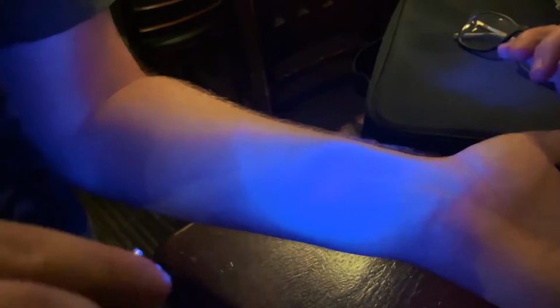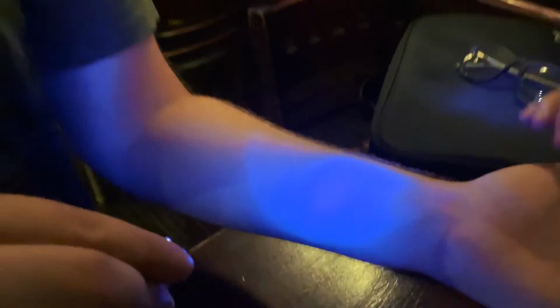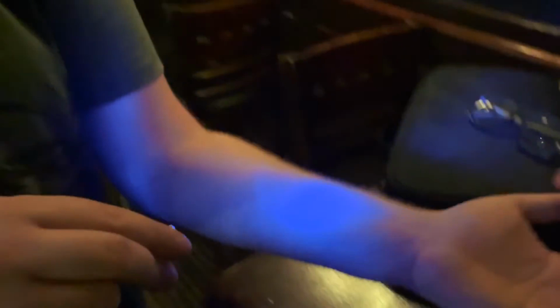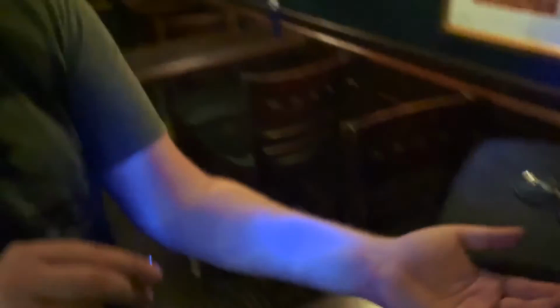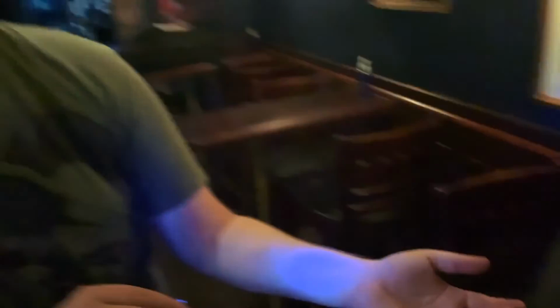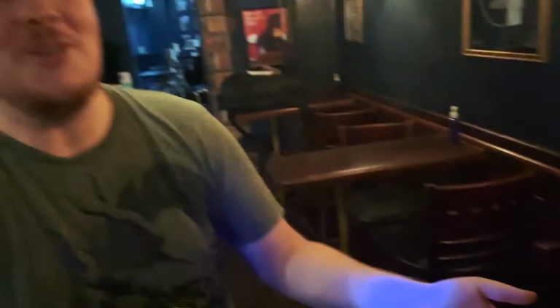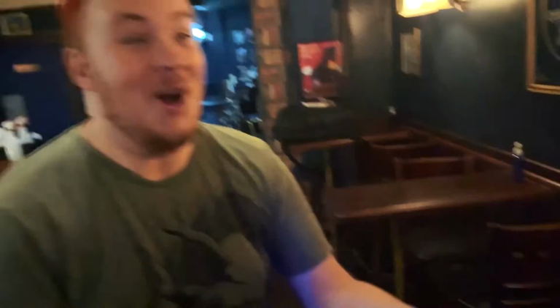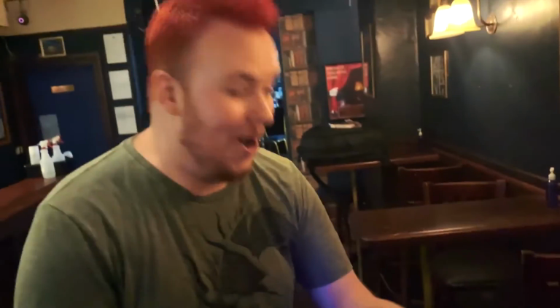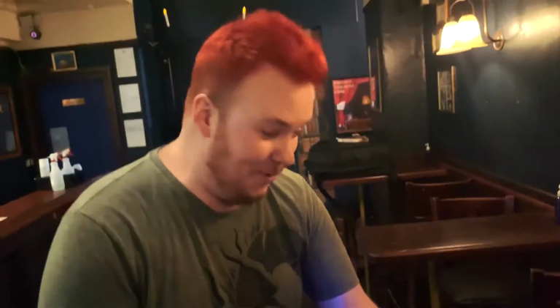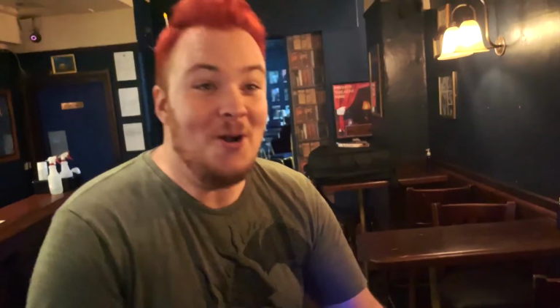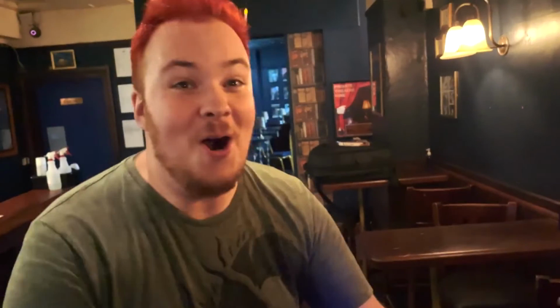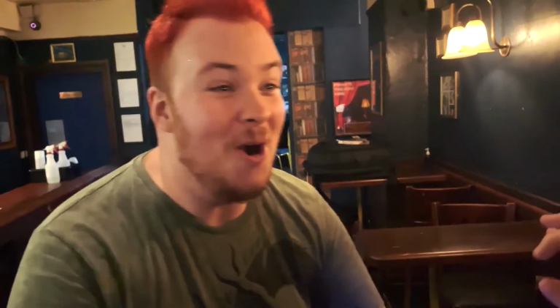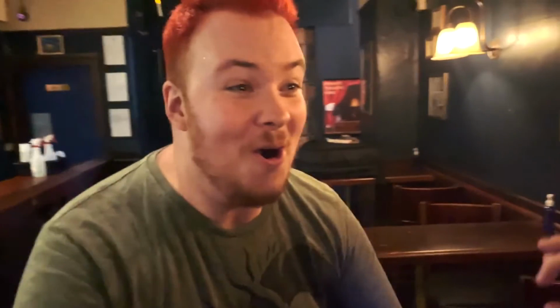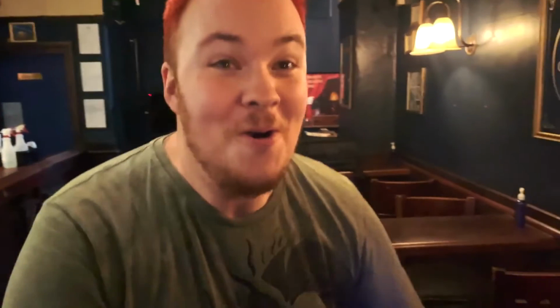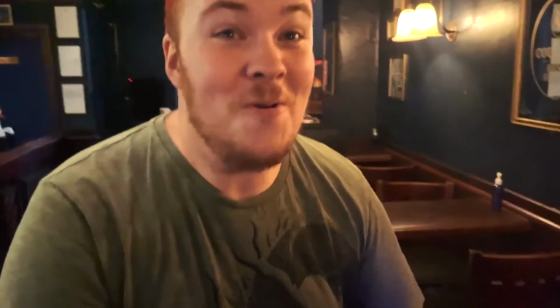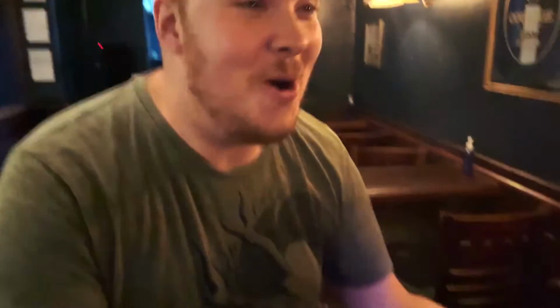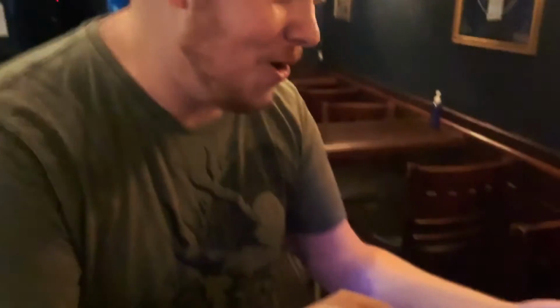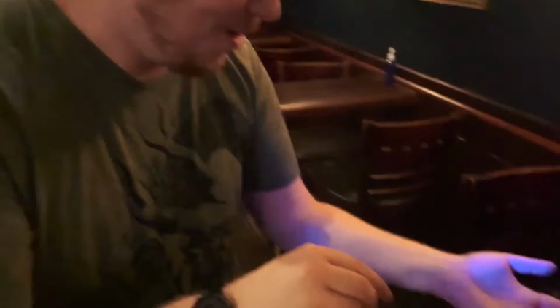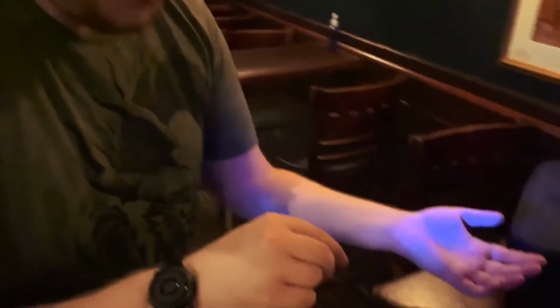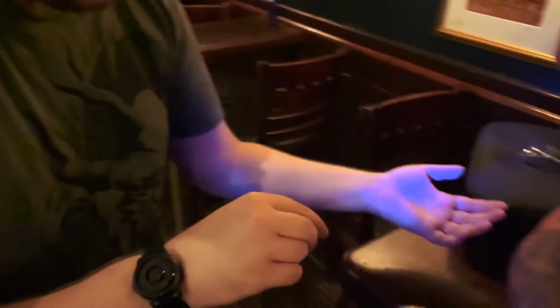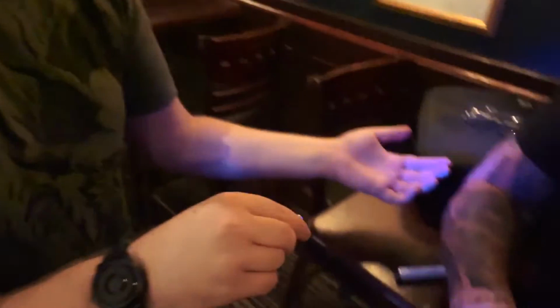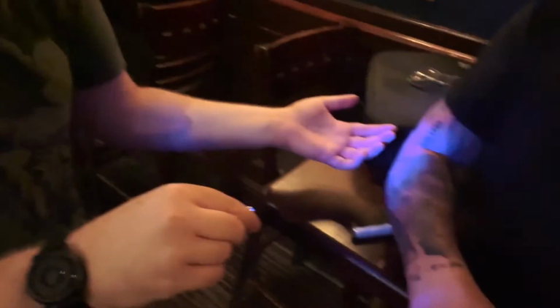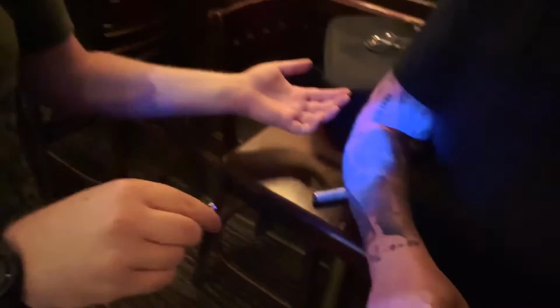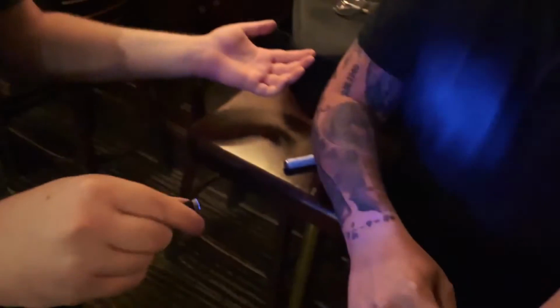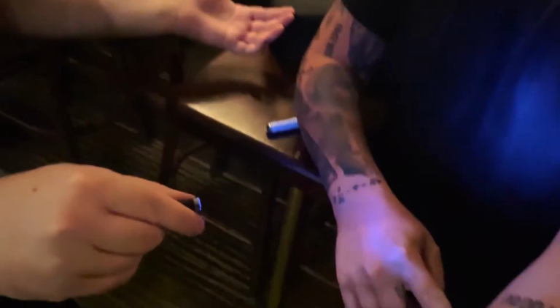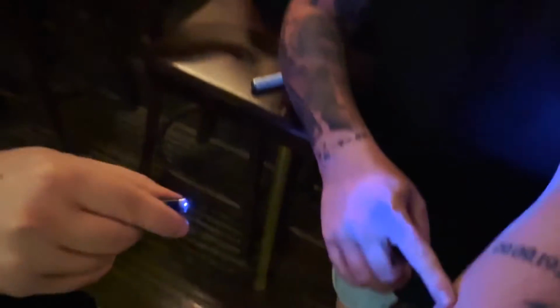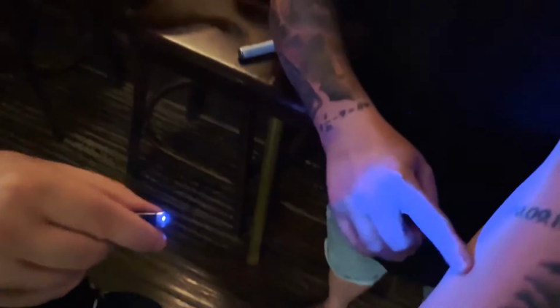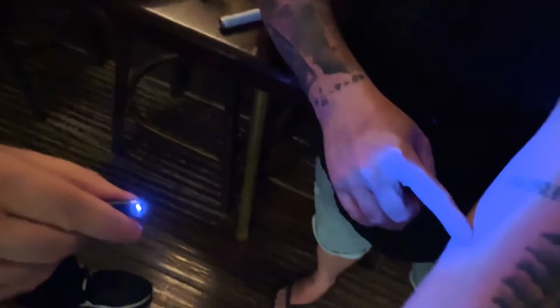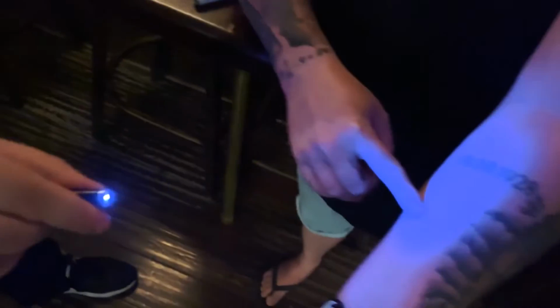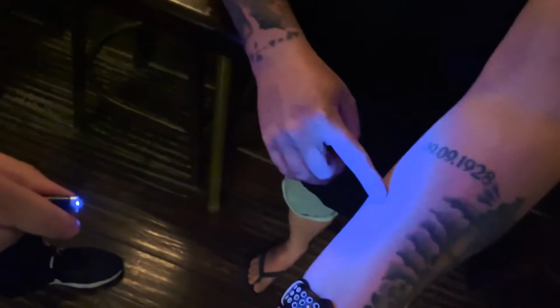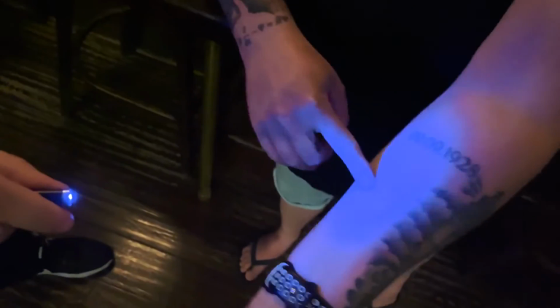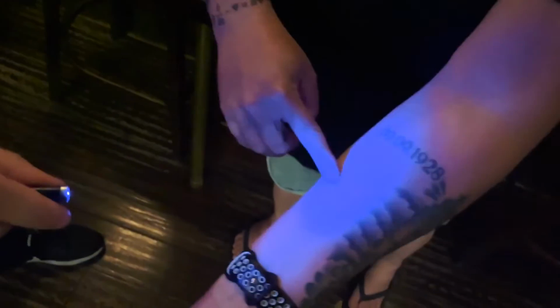Whoa, wait, wait, wait! No! Wait, watch! Shine it in the same place on my arm, right here. Same place on my arm. Watch.